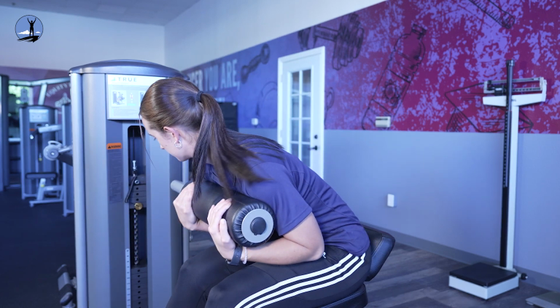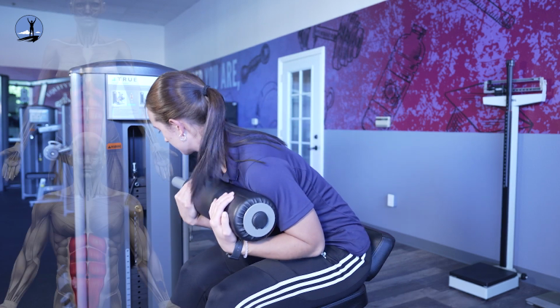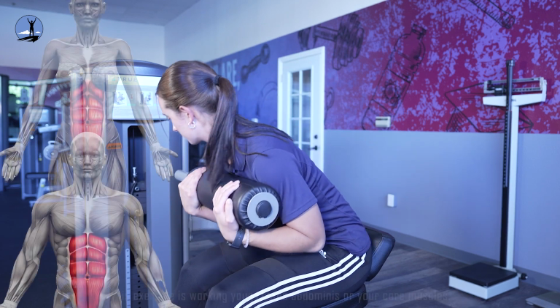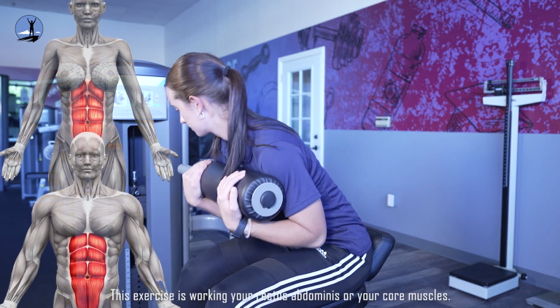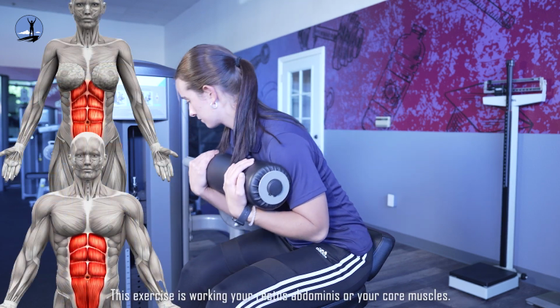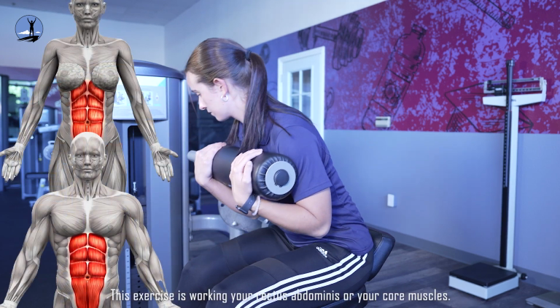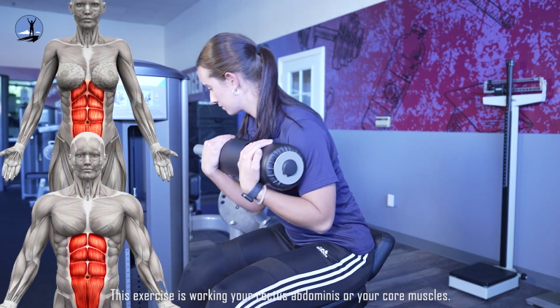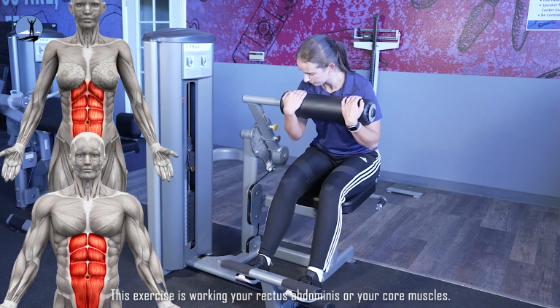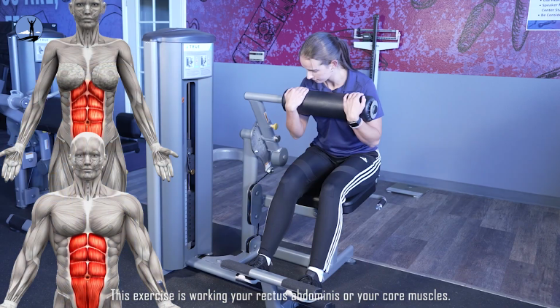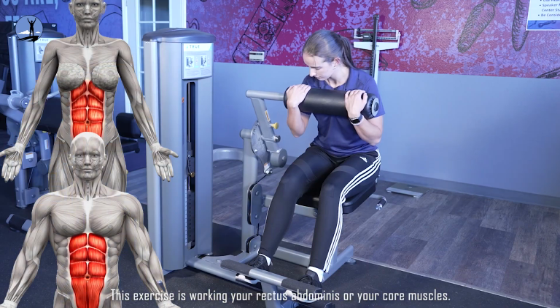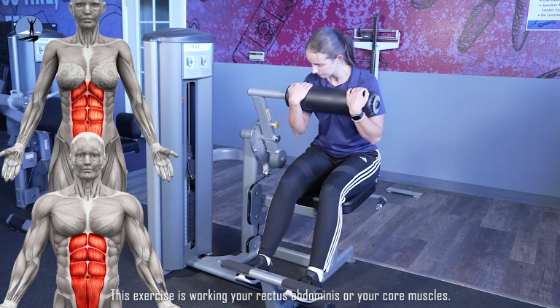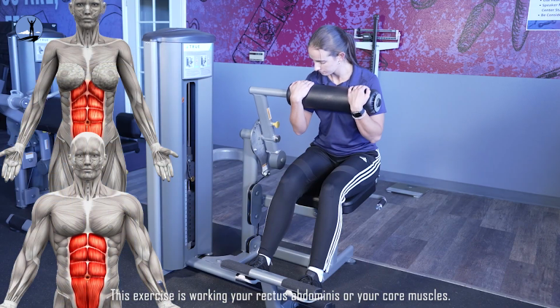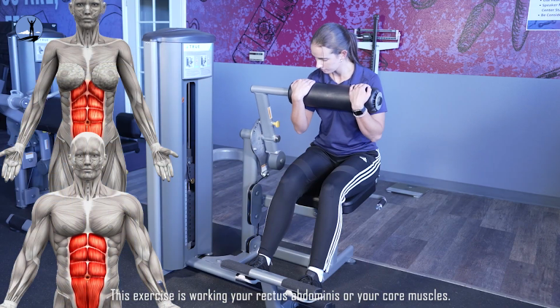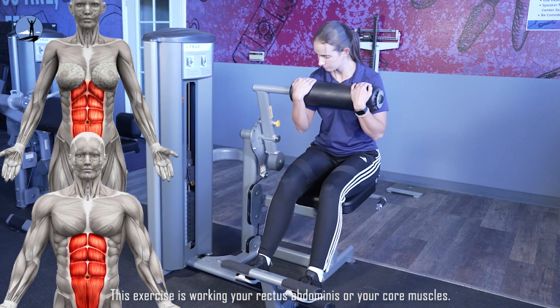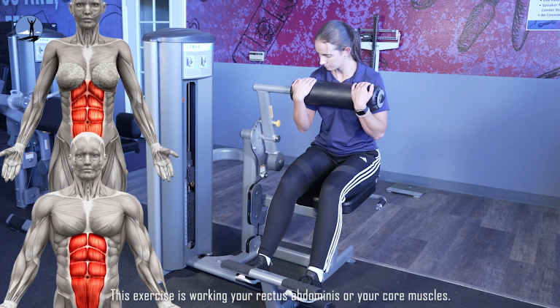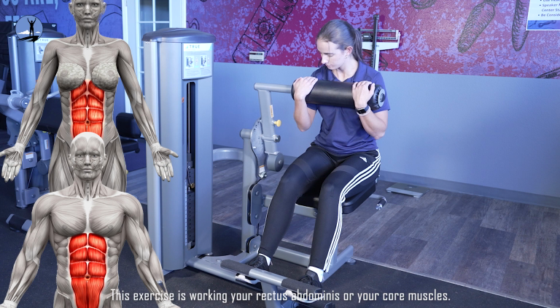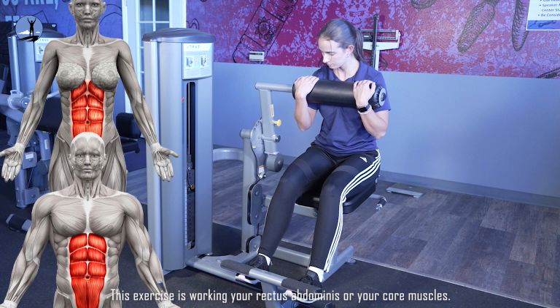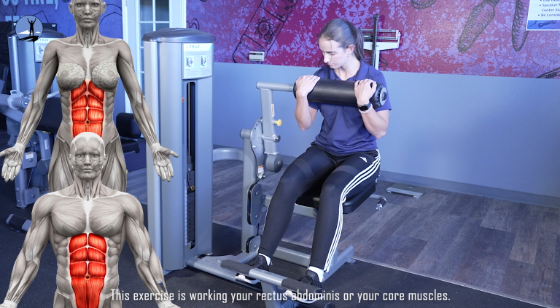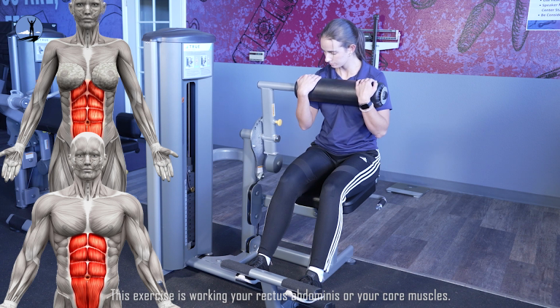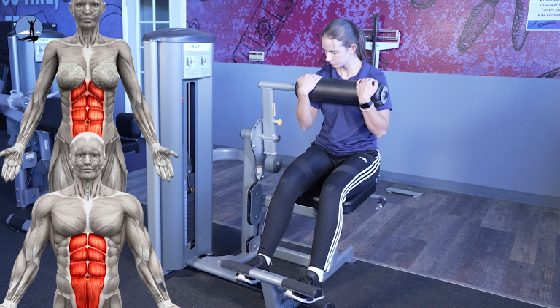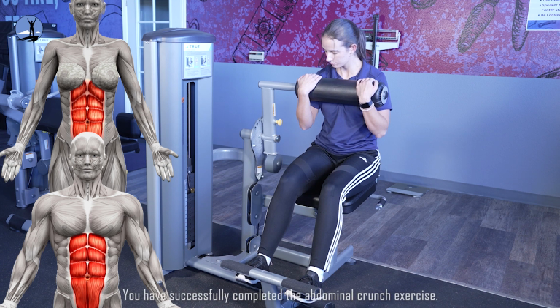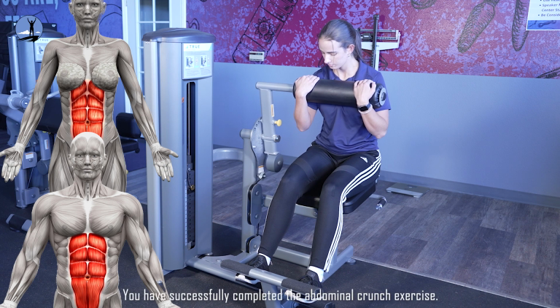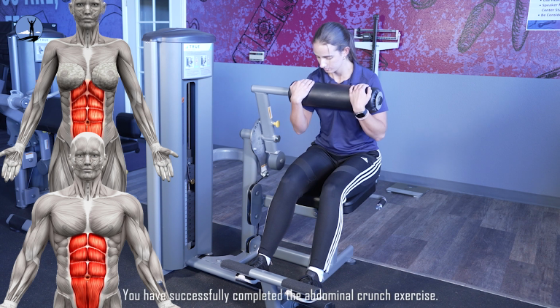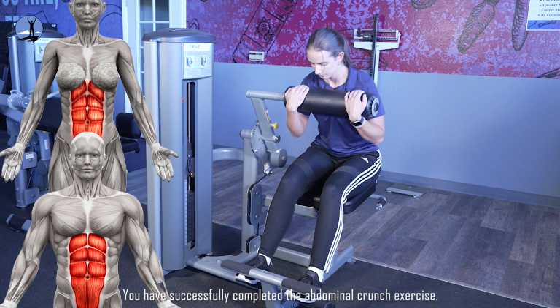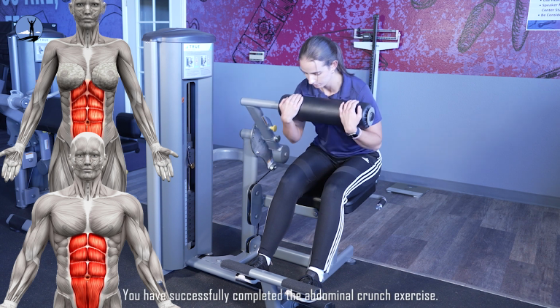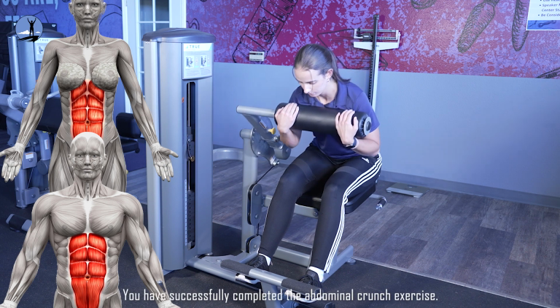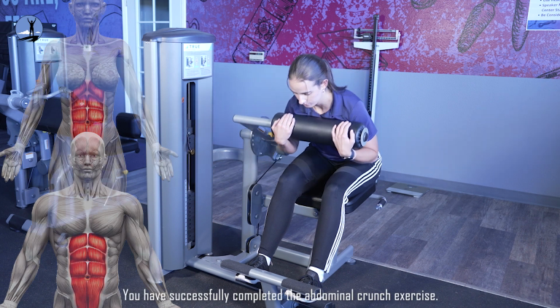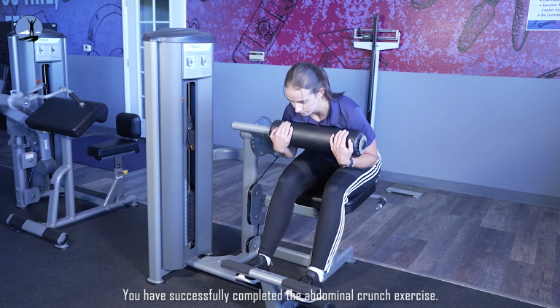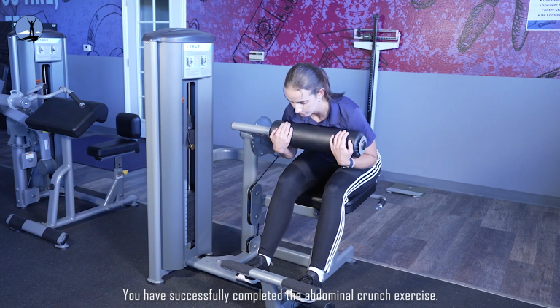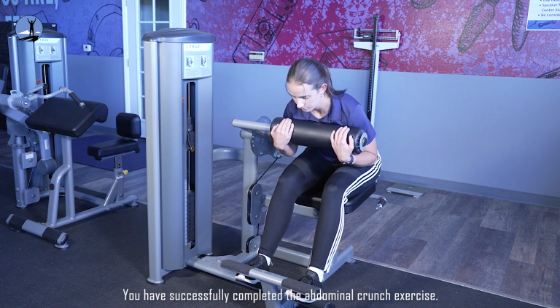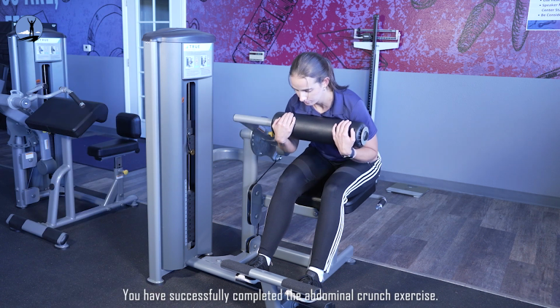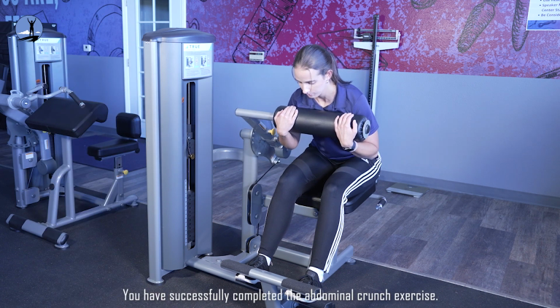This exercise is working your rectus abdominis, or your core muscles. You have successfully completed the abdominal crunch exercise.